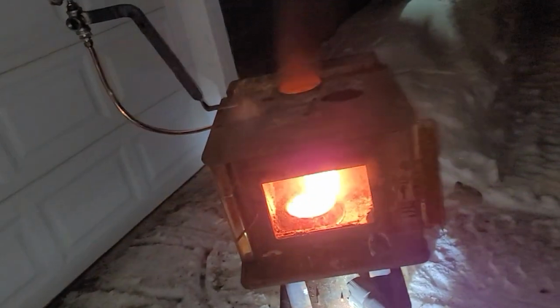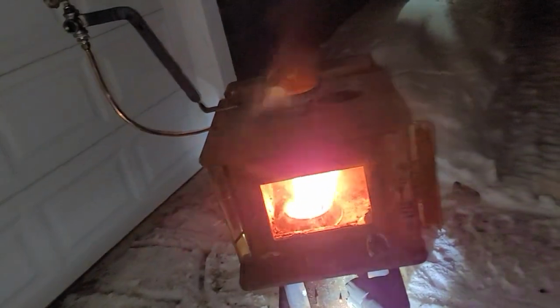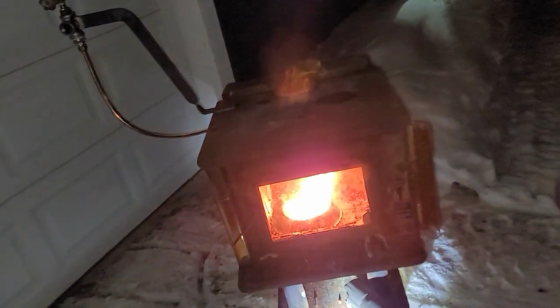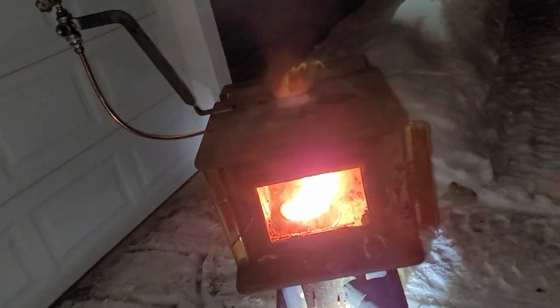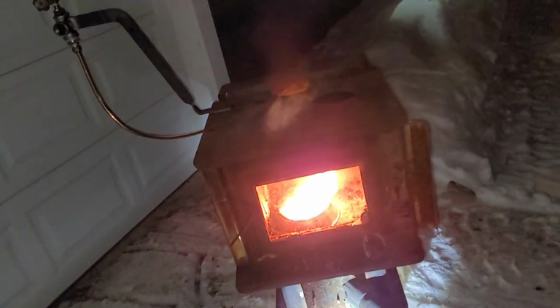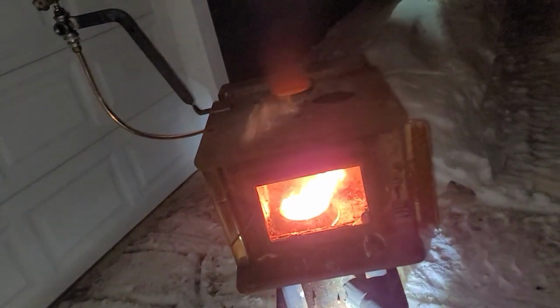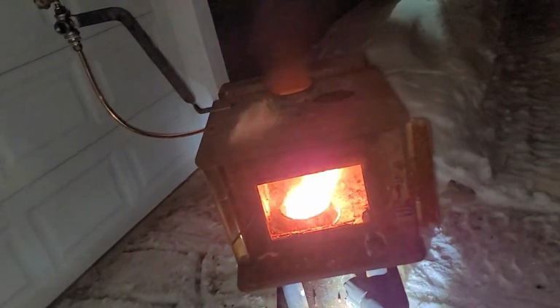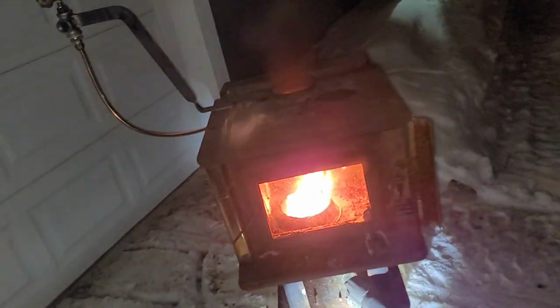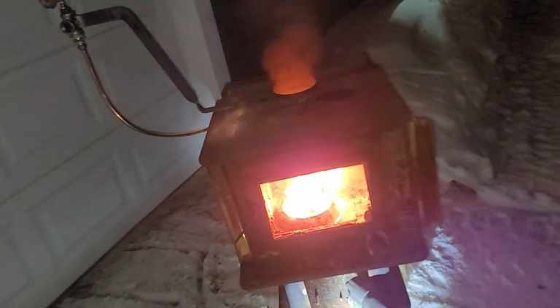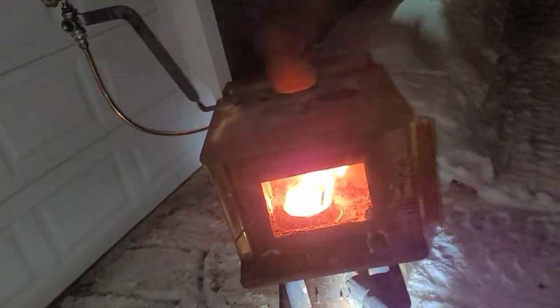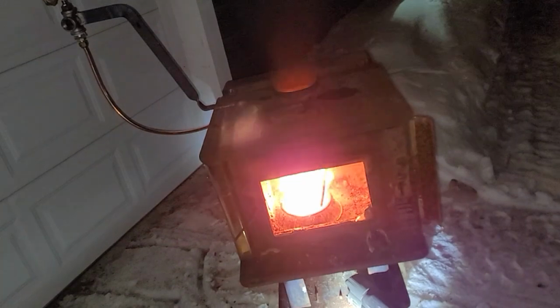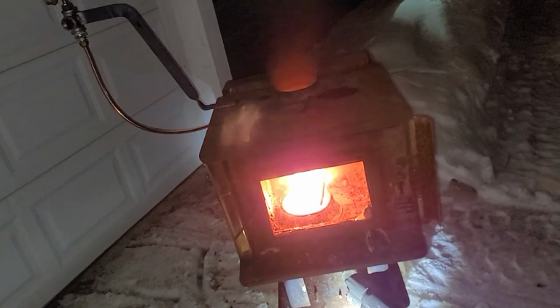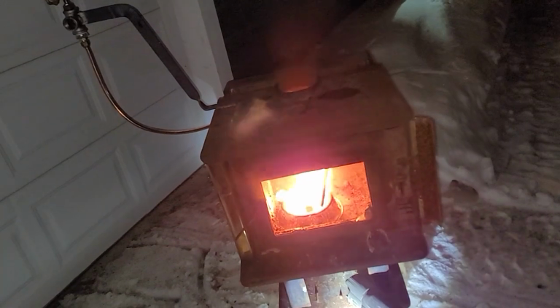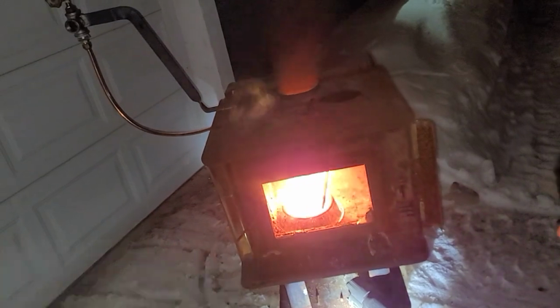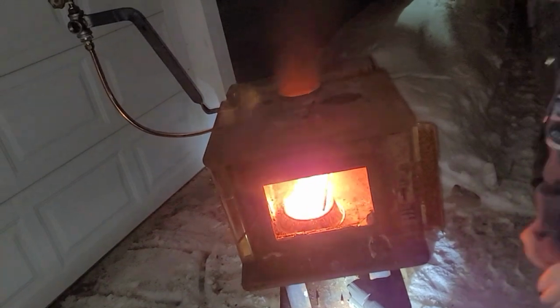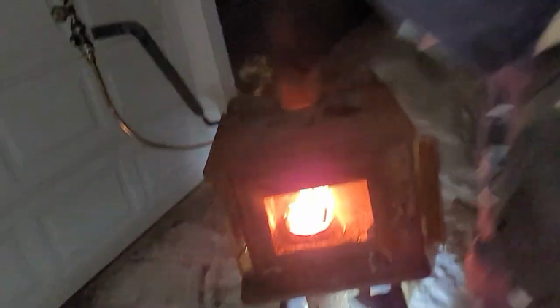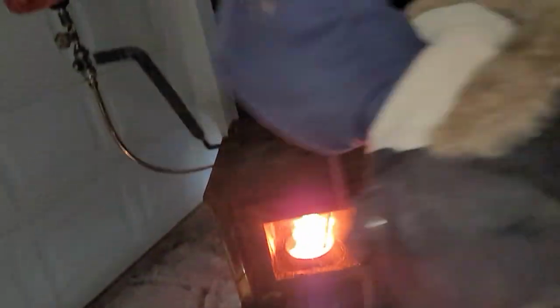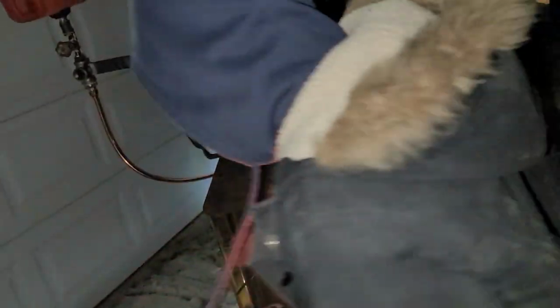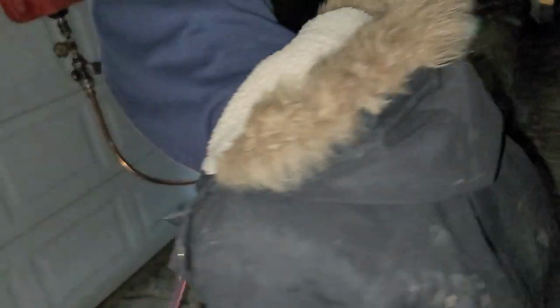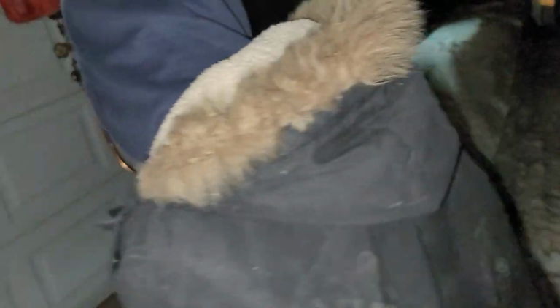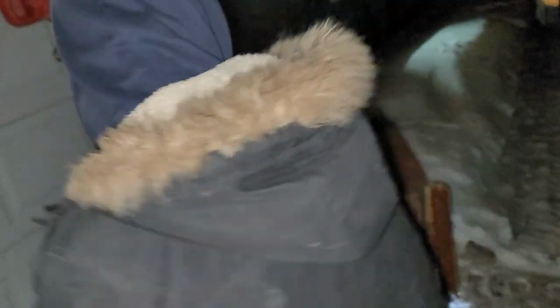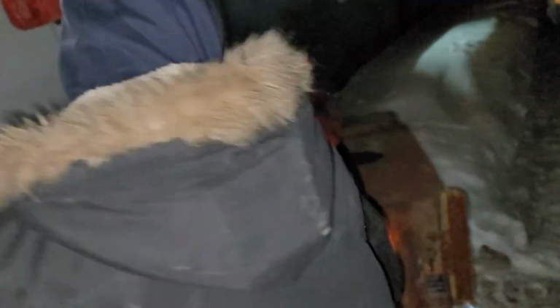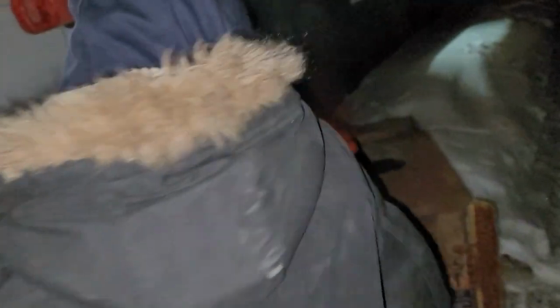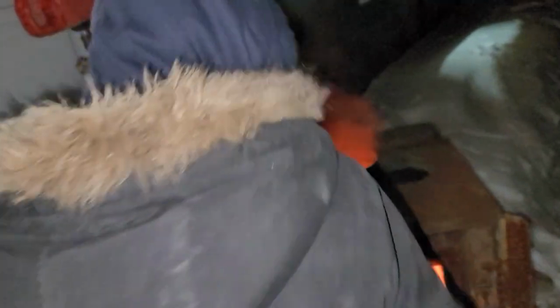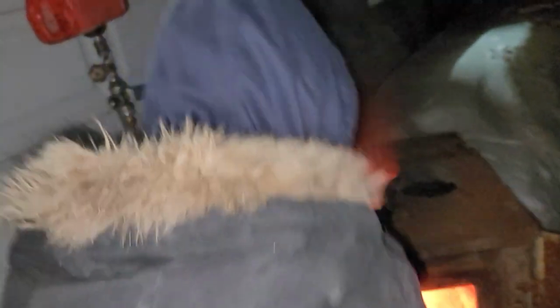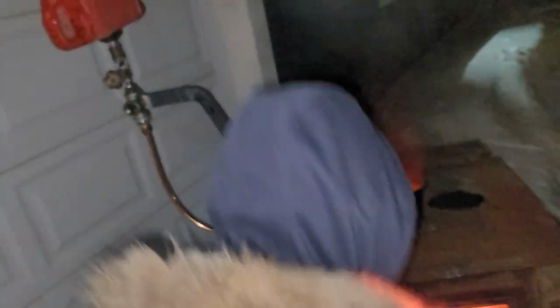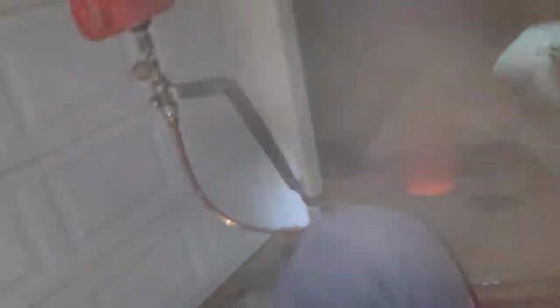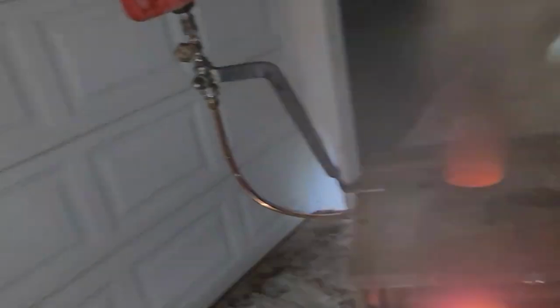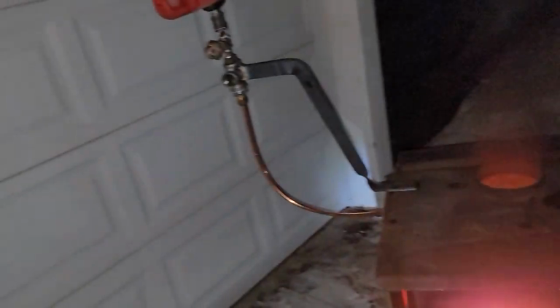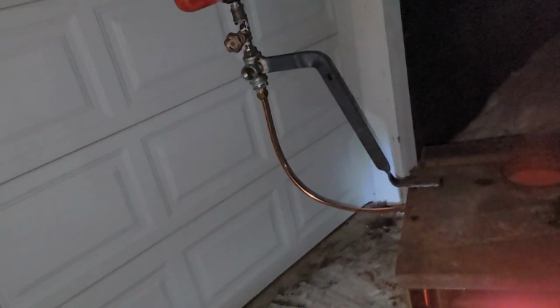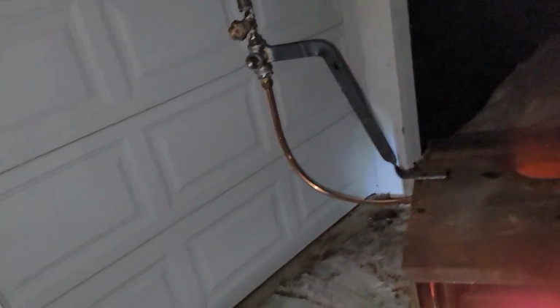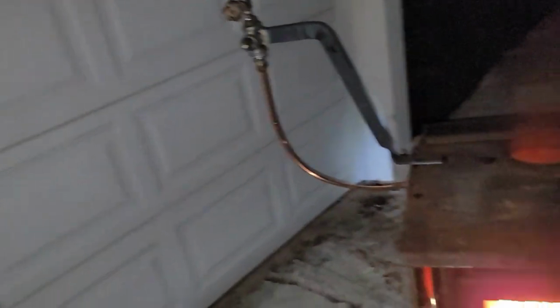With the door on it'll generate enough of its own draft. Mission accomplished — it works.